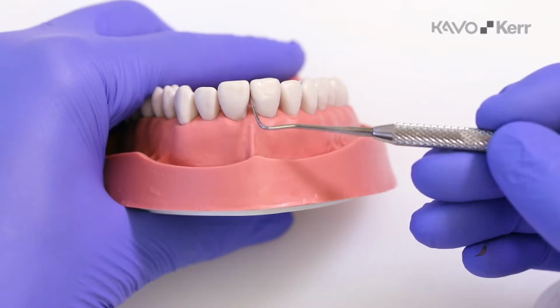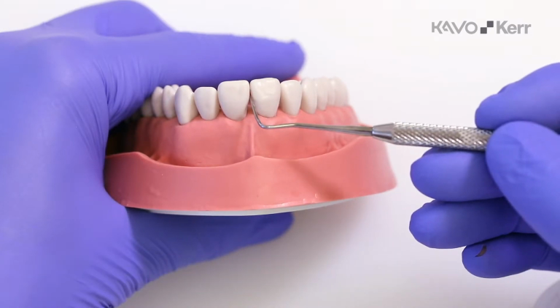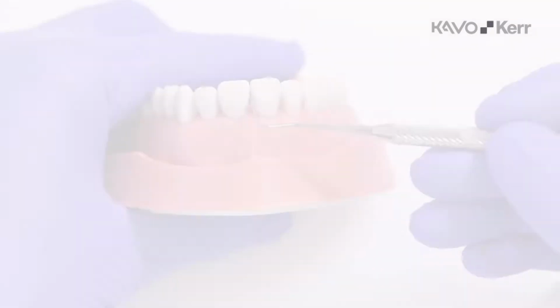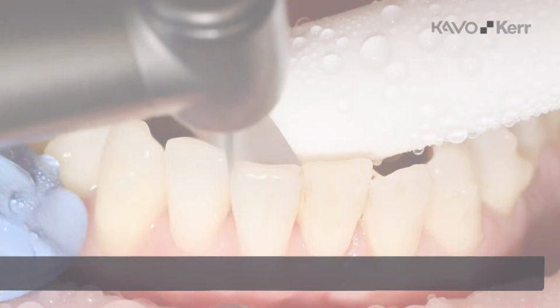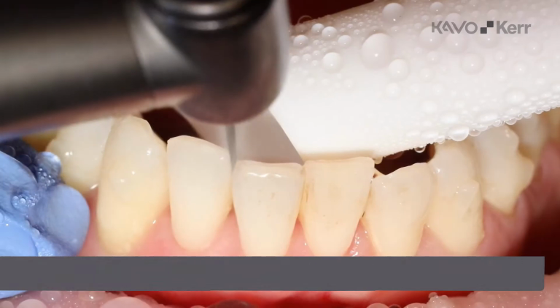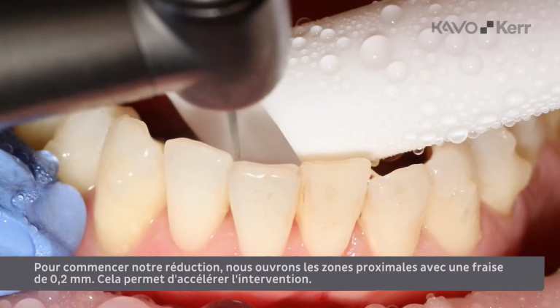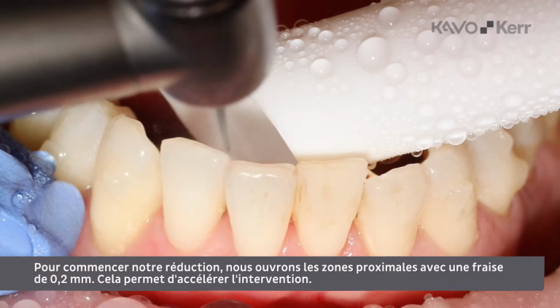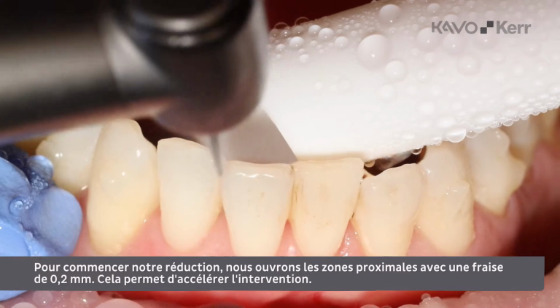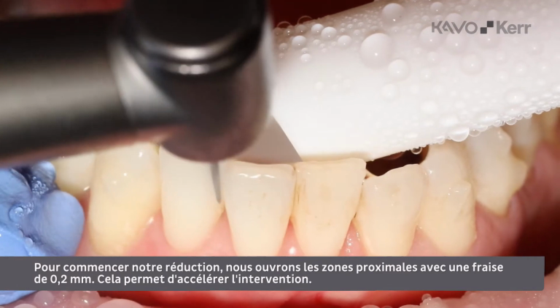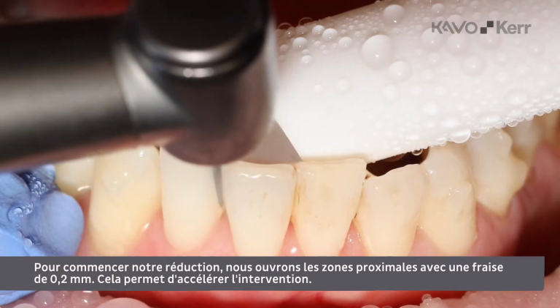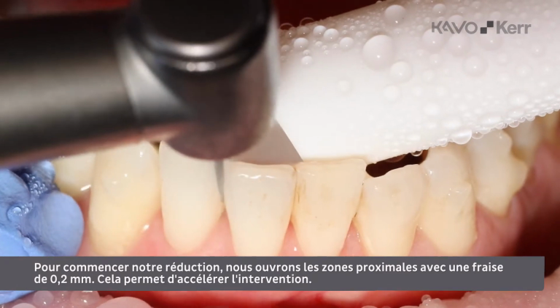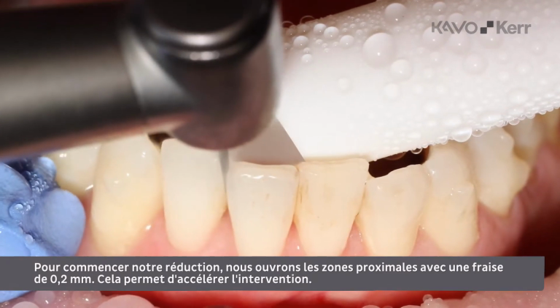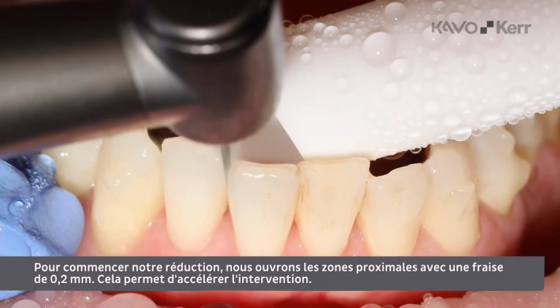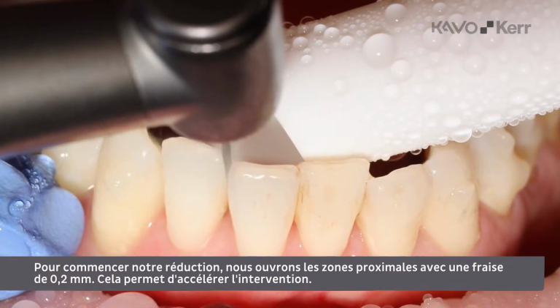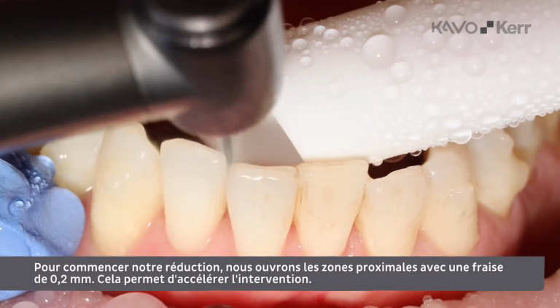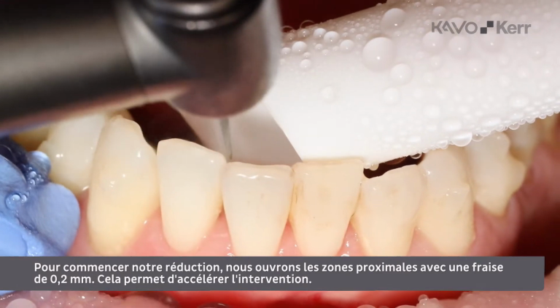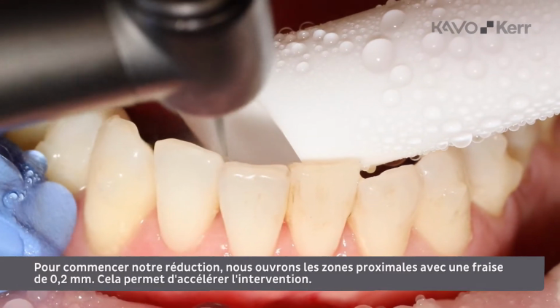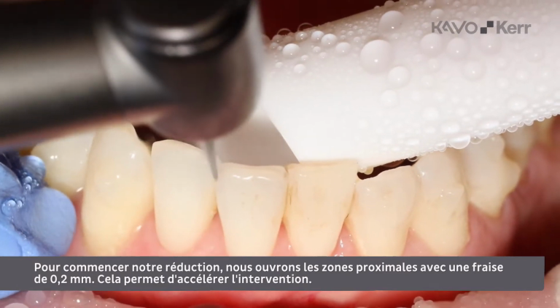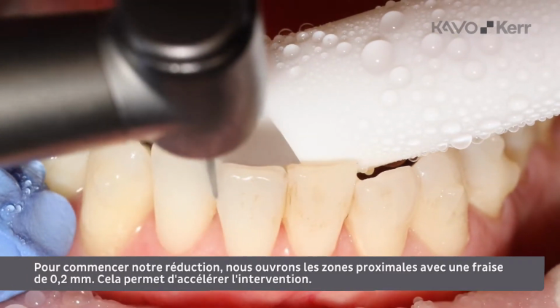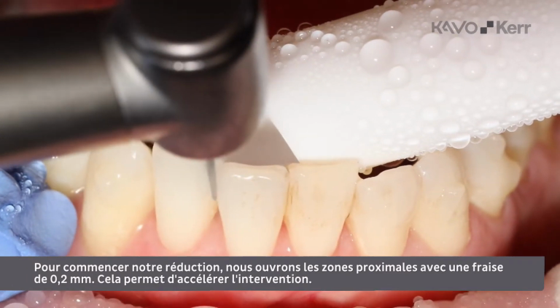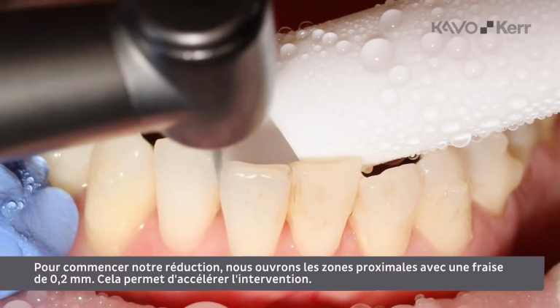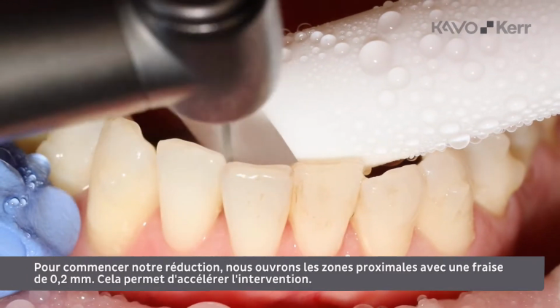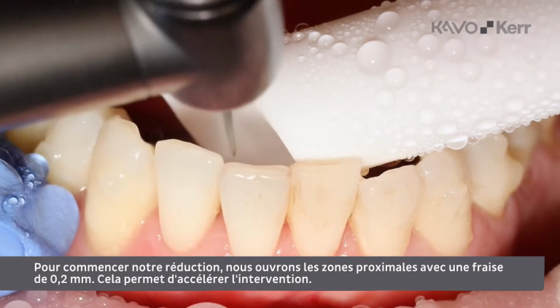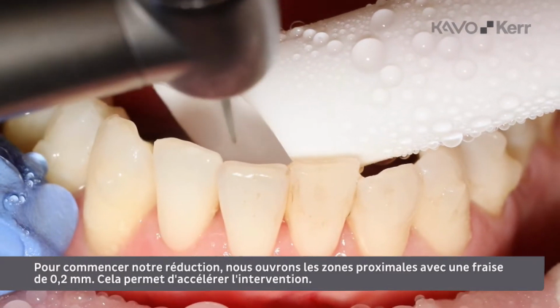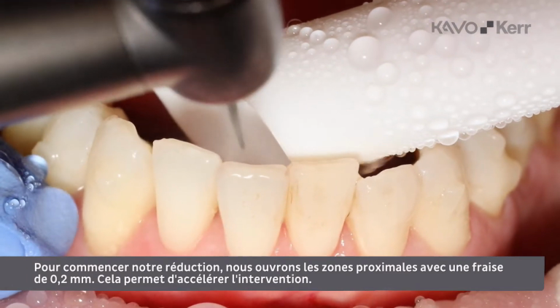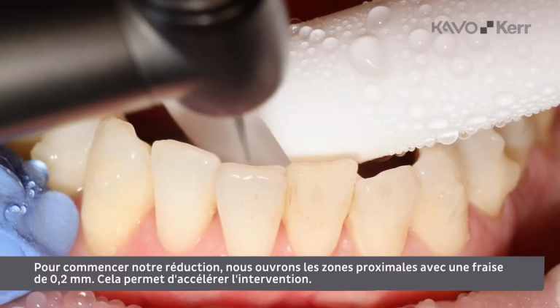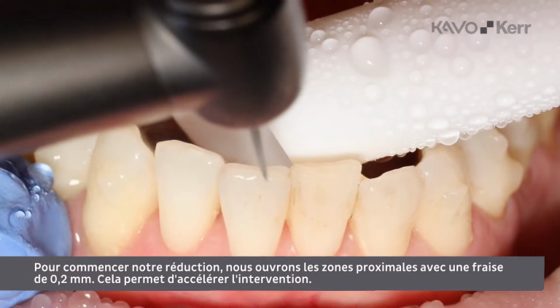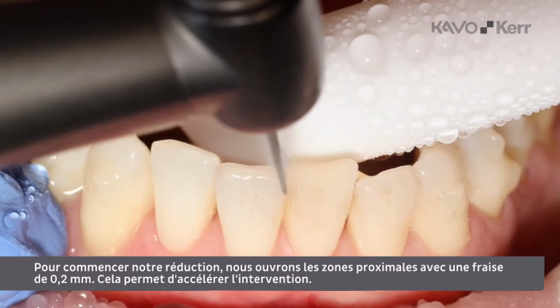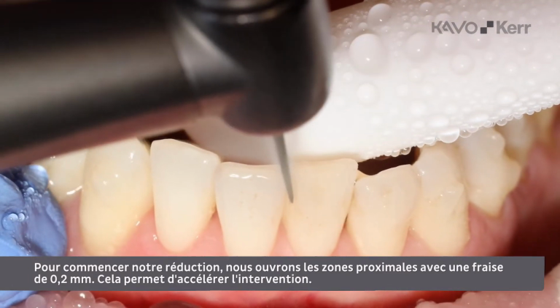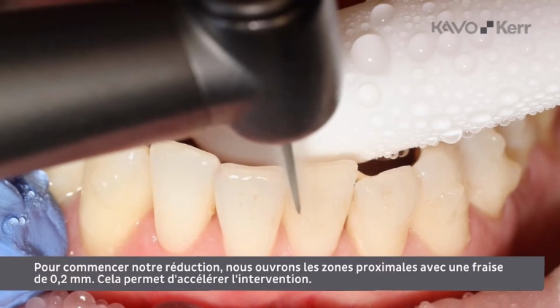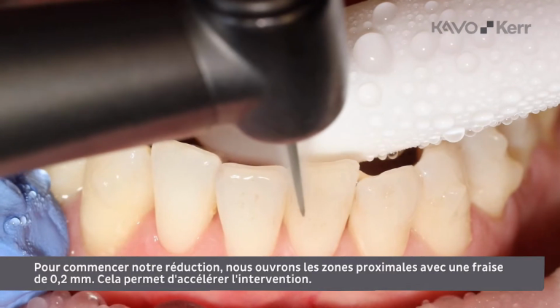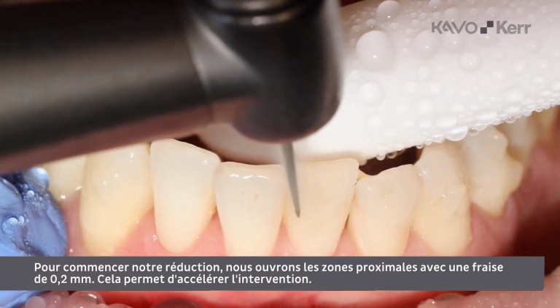To begin our IPR, we open the proximal areas with a 0.2 mm burr. This will speed up the procedure.